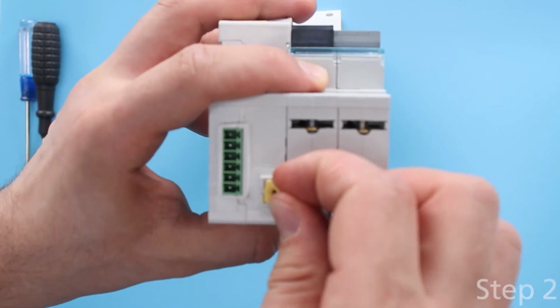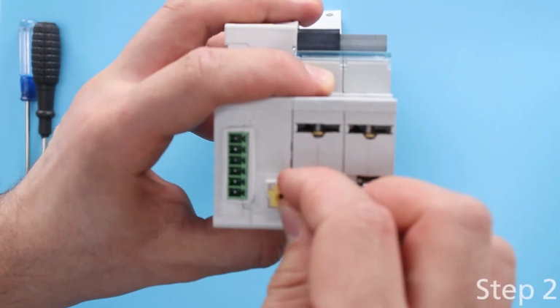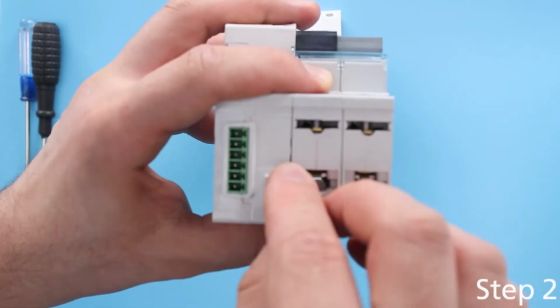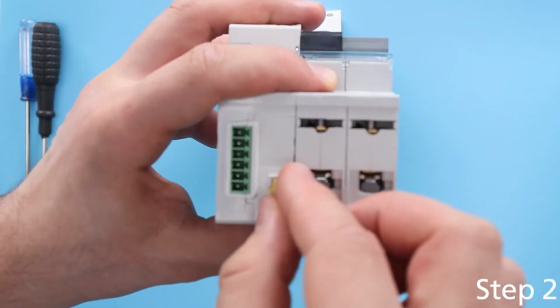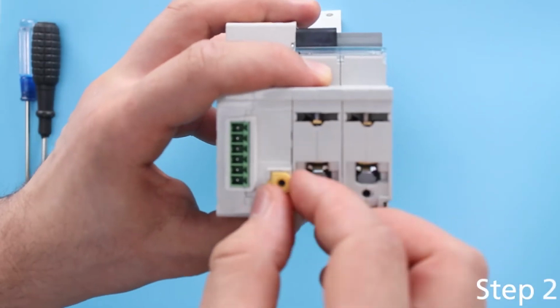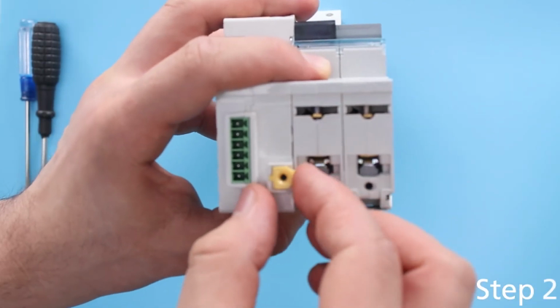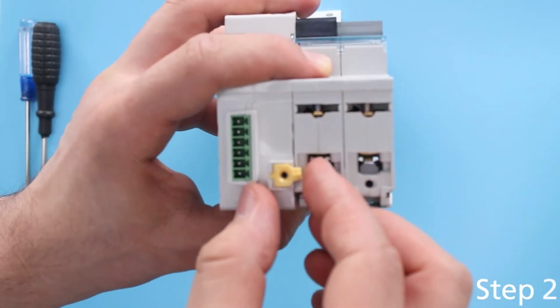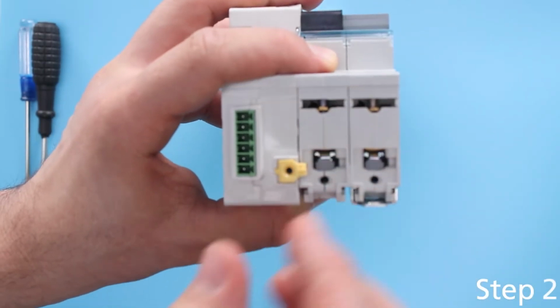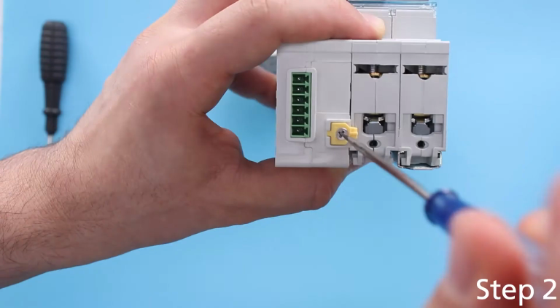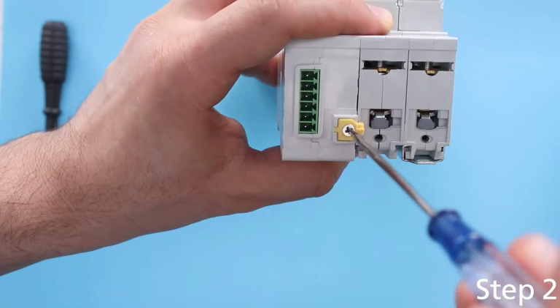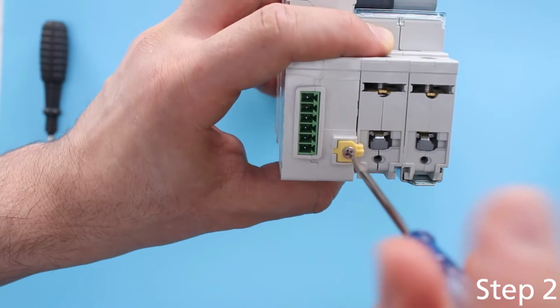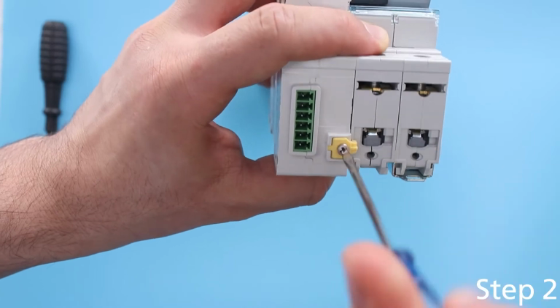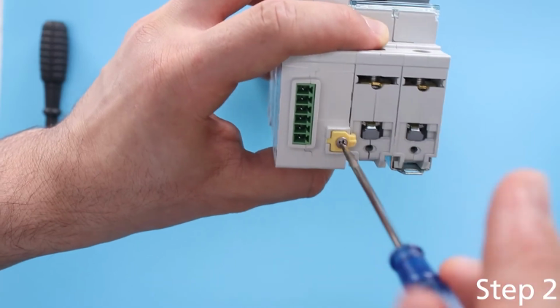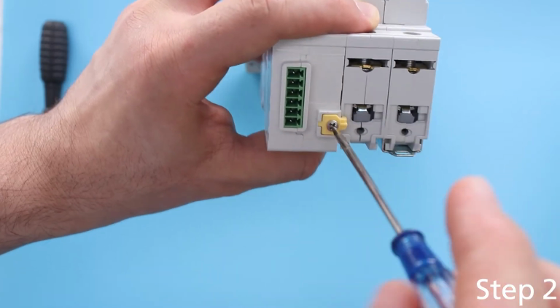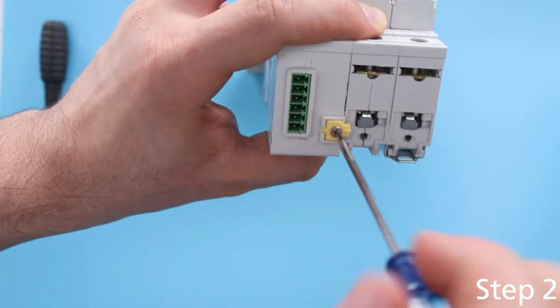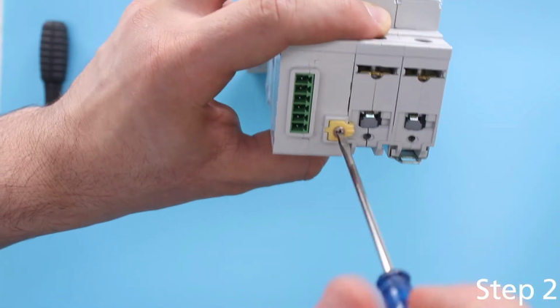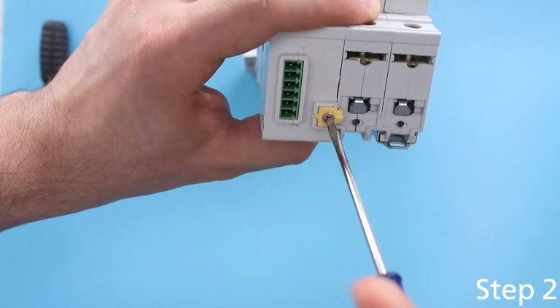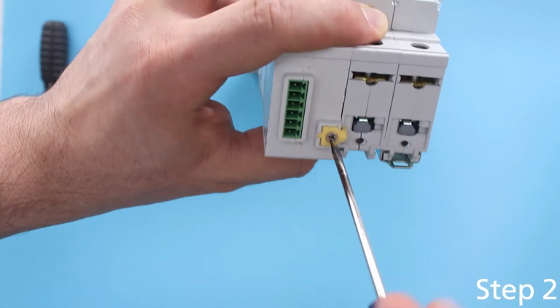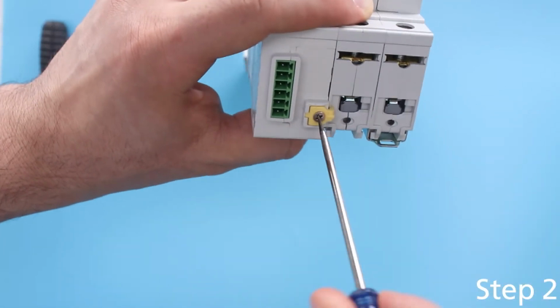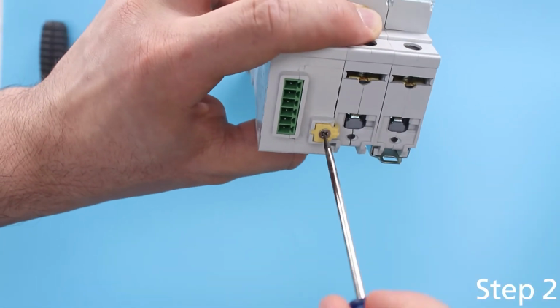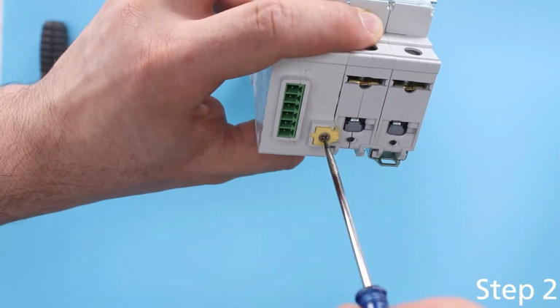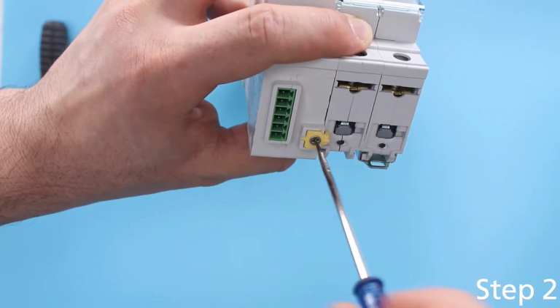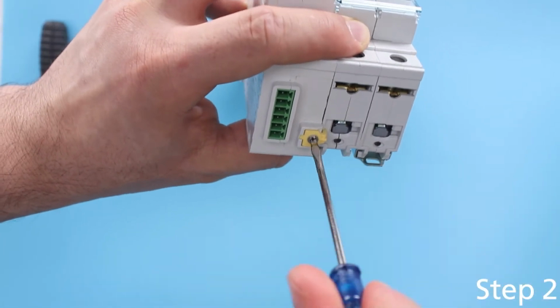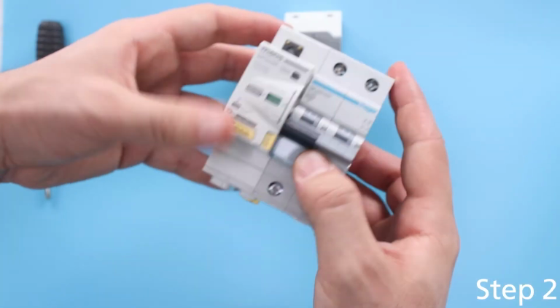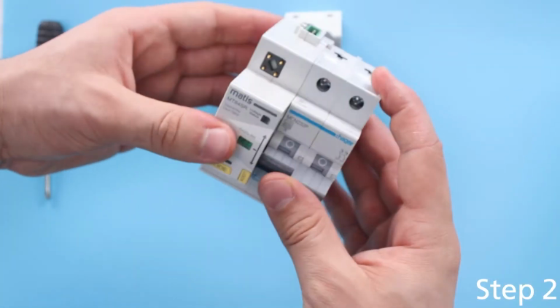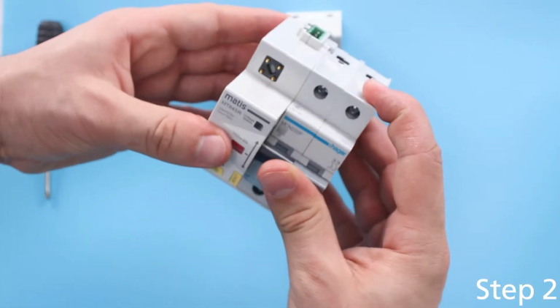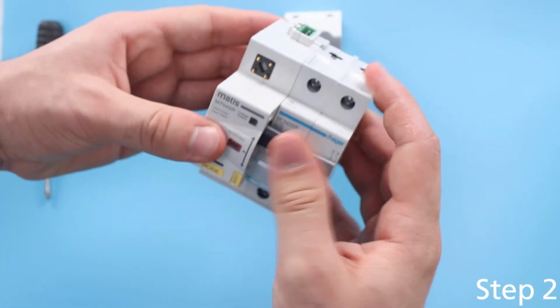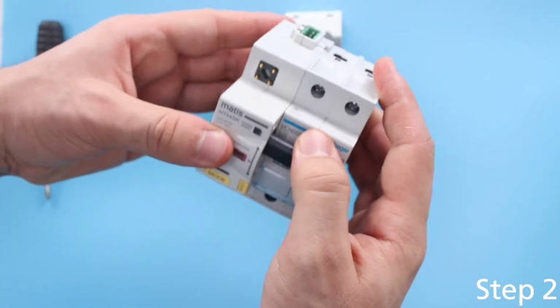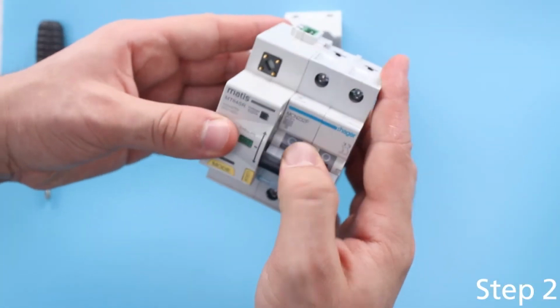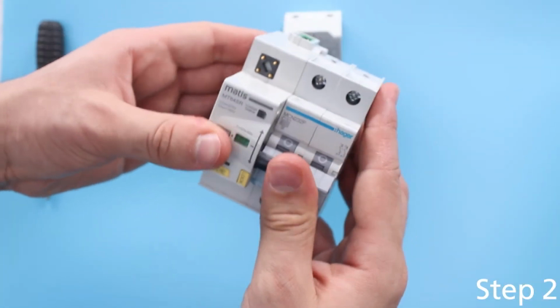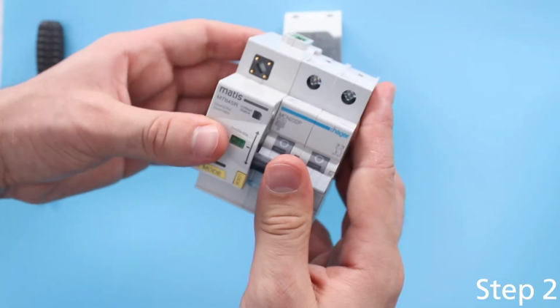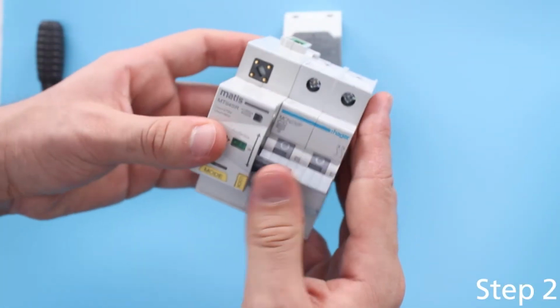Step 2: Insert the yellow mount from the bottom of the device and tighten the bolt for a secure connection to the device.